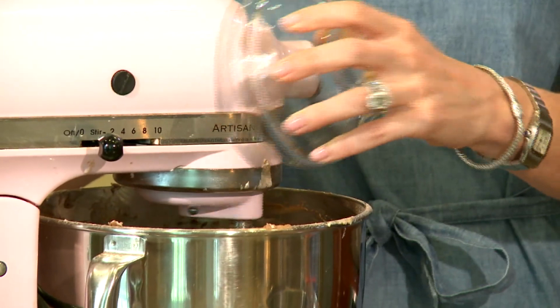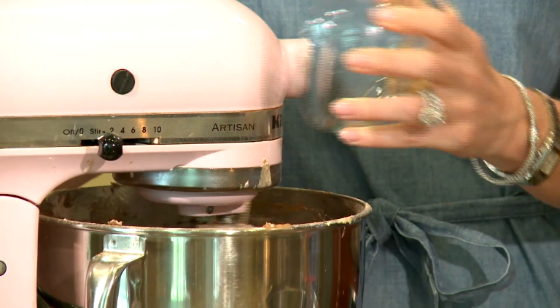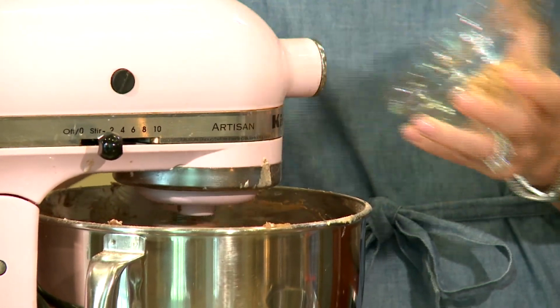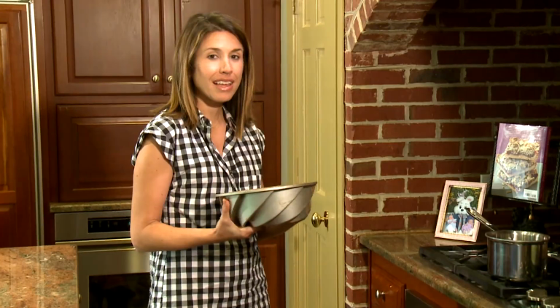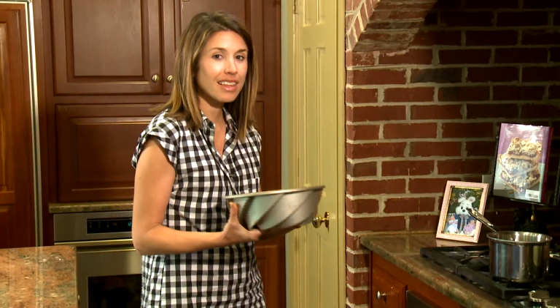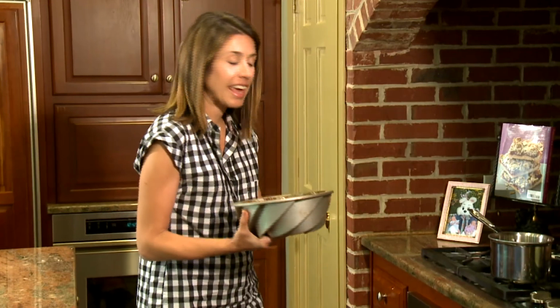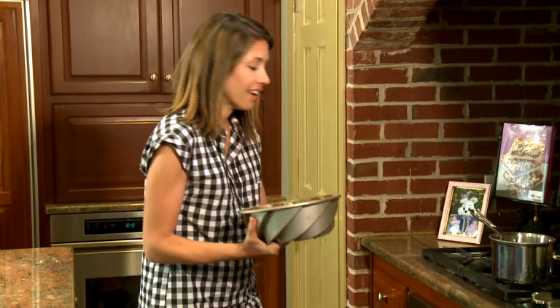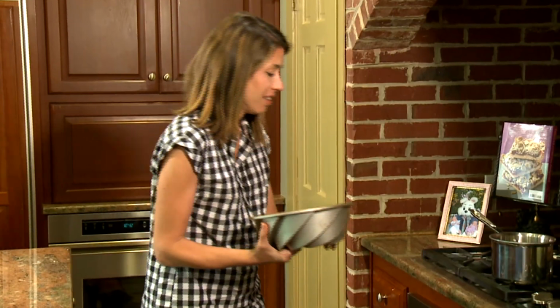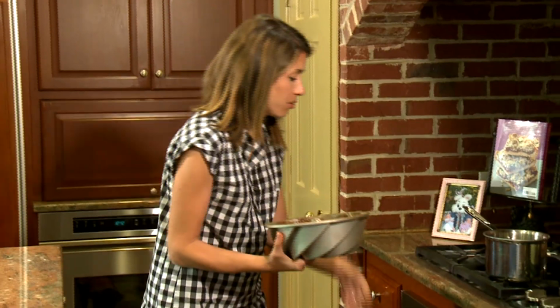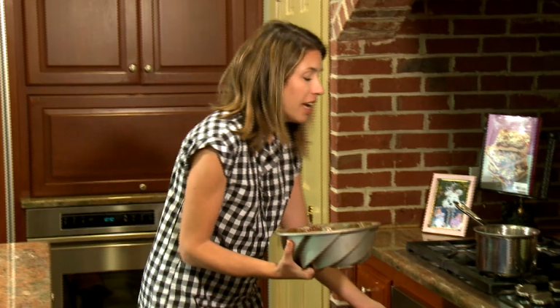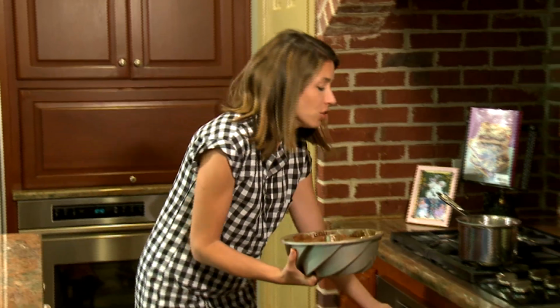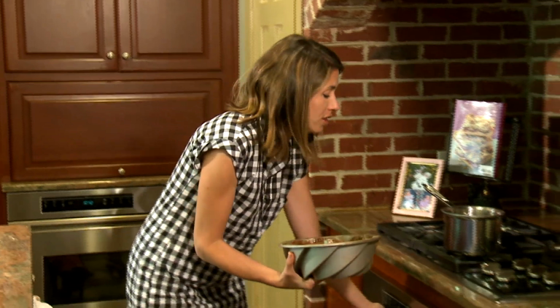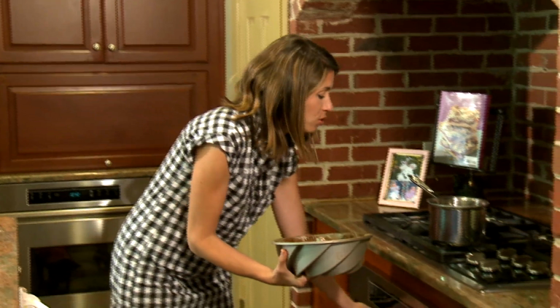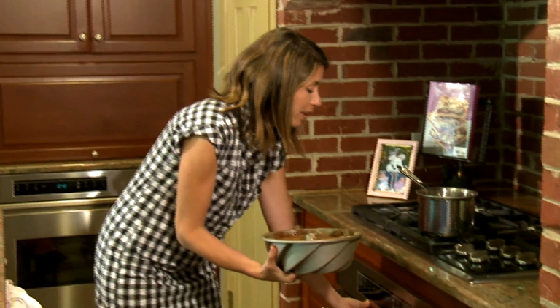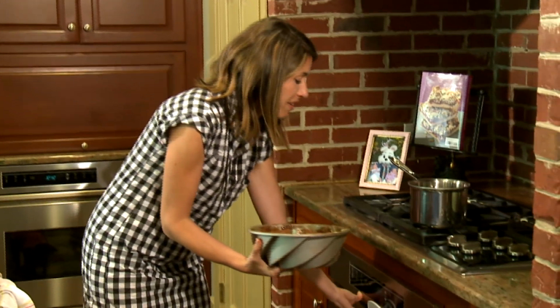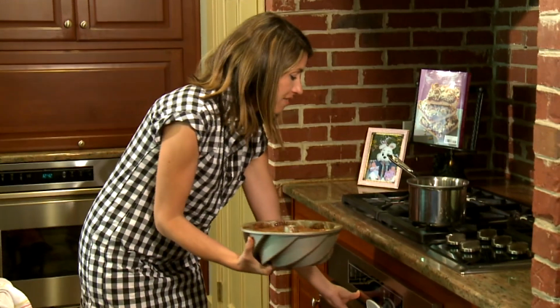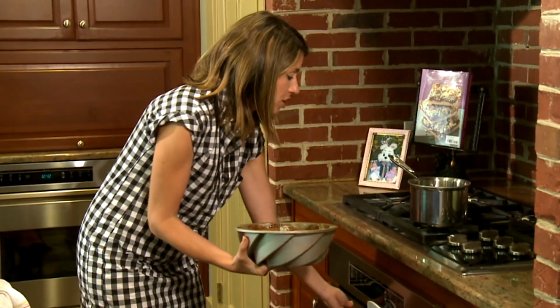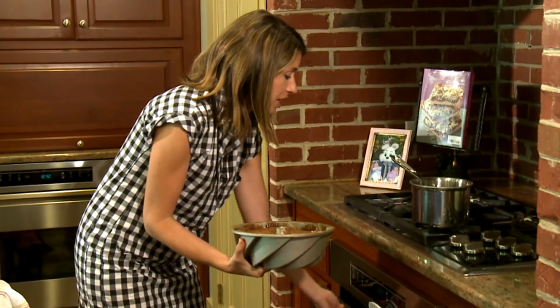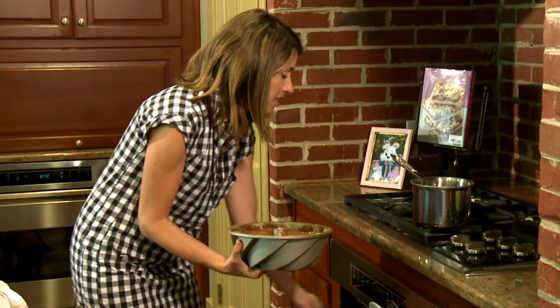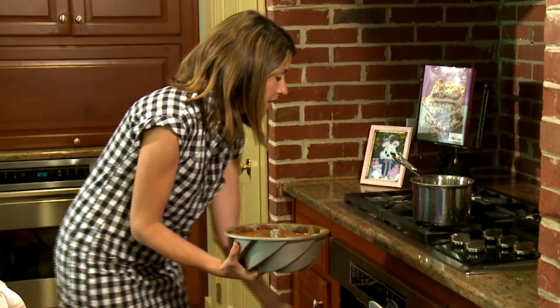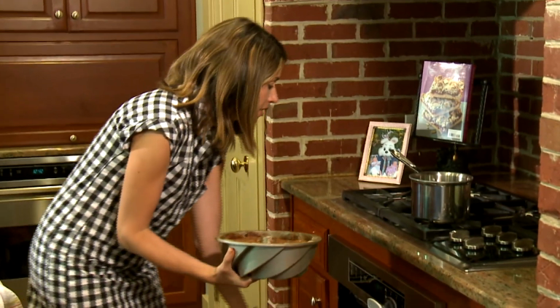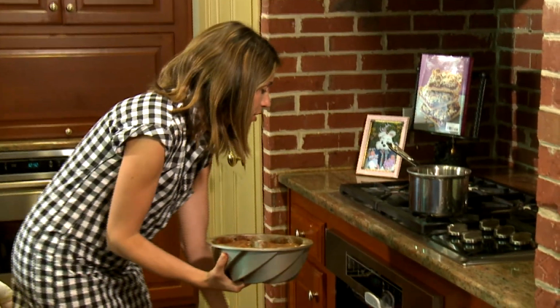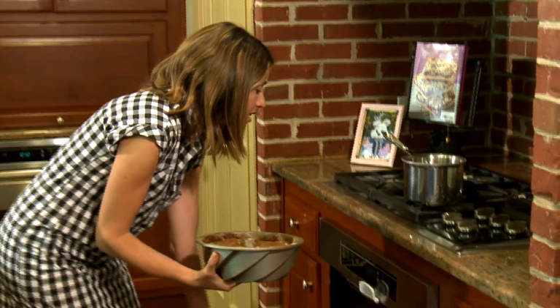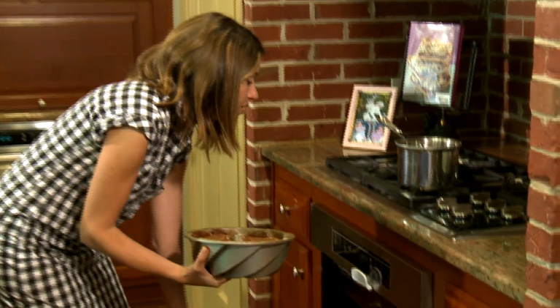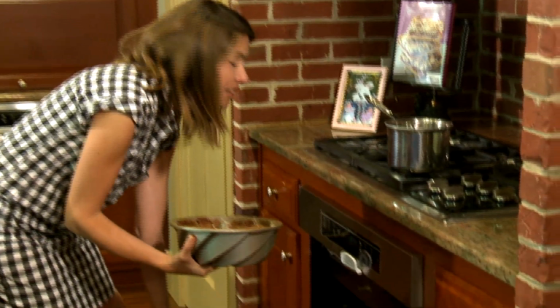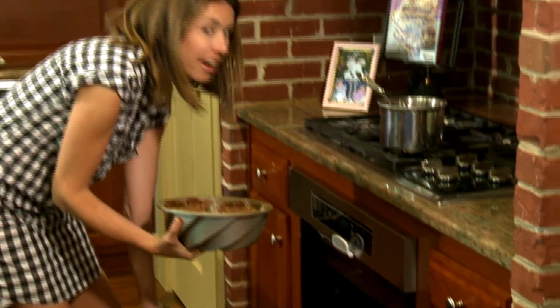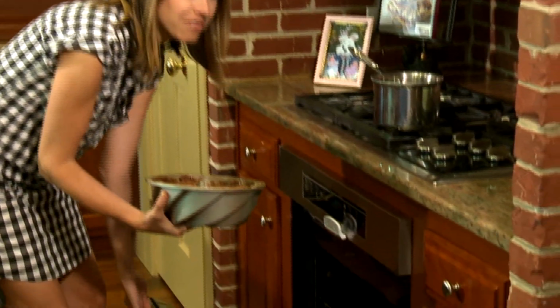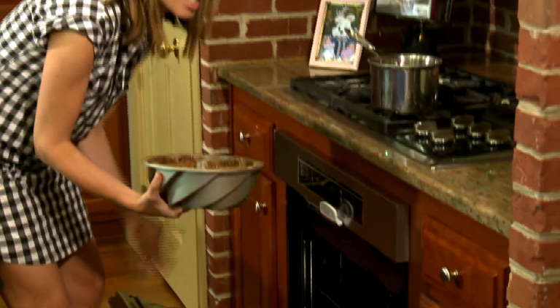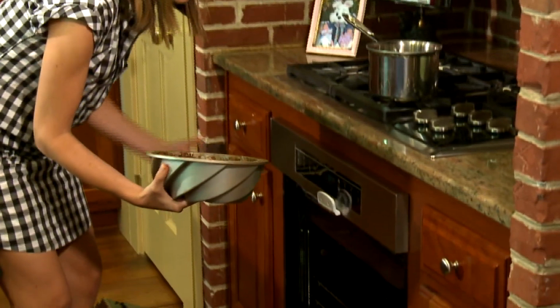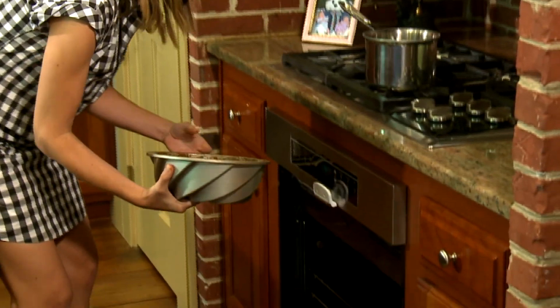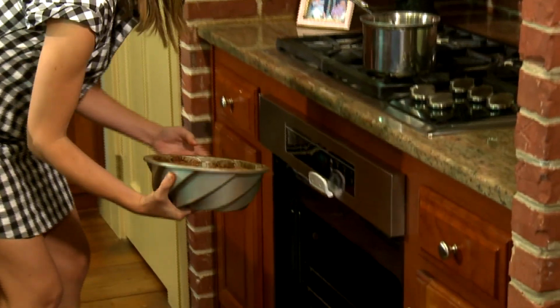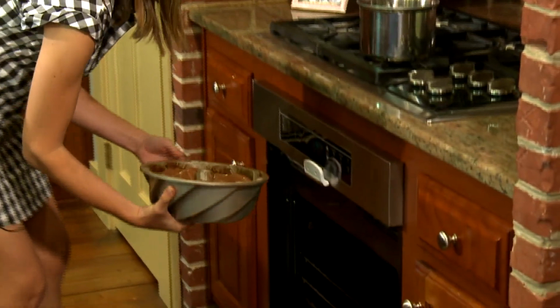We're going to bake the cake at 325 degrees for 75 to 90 minutes.